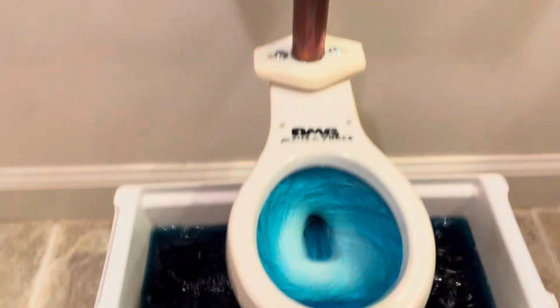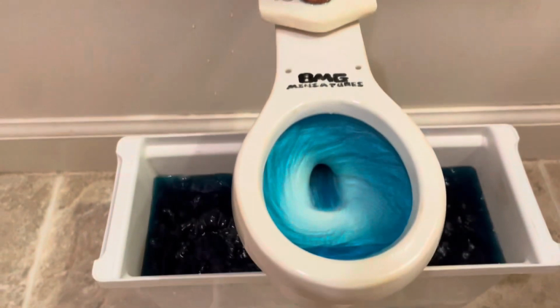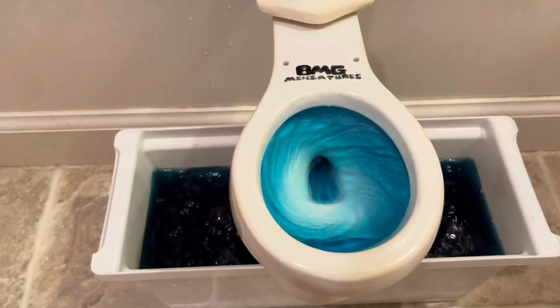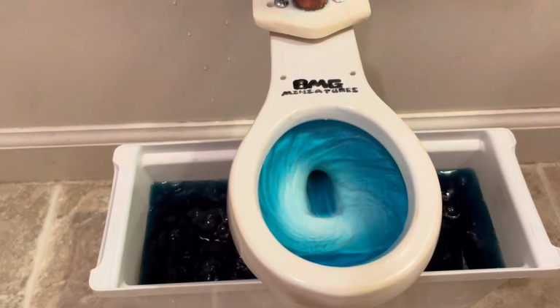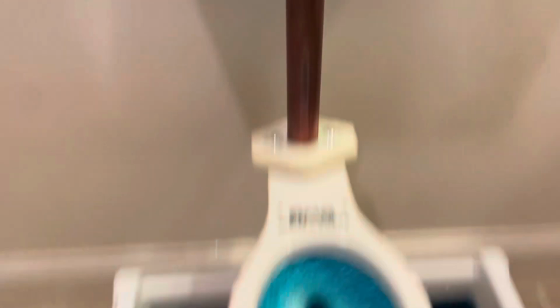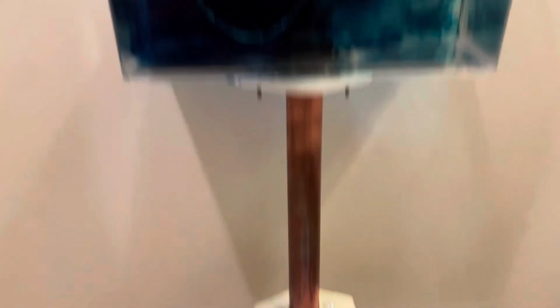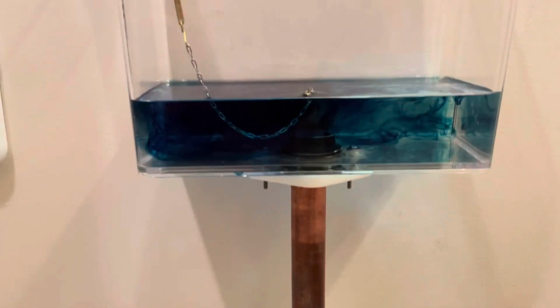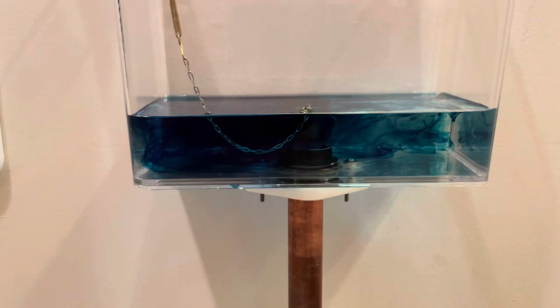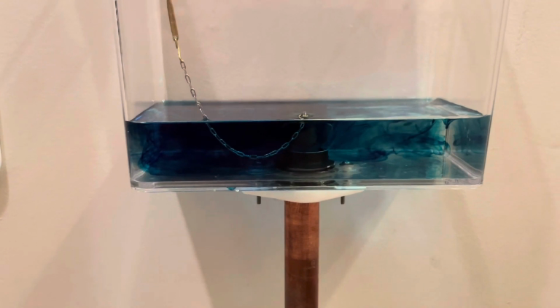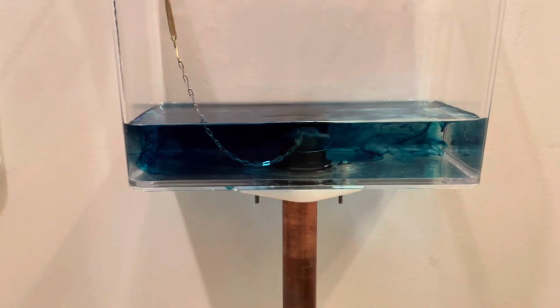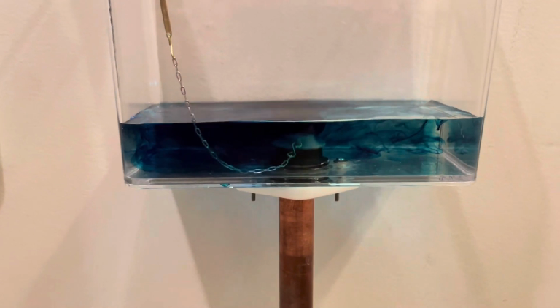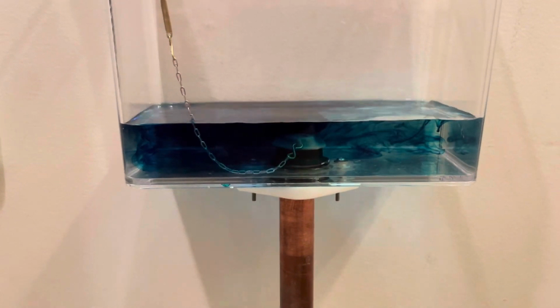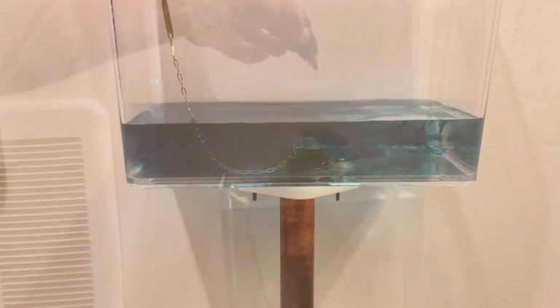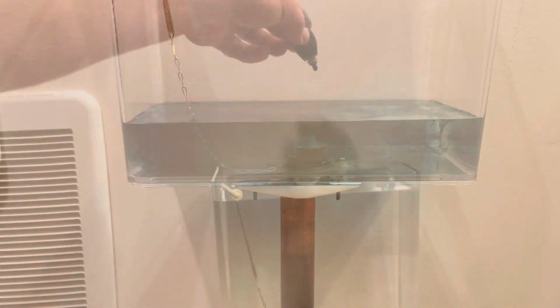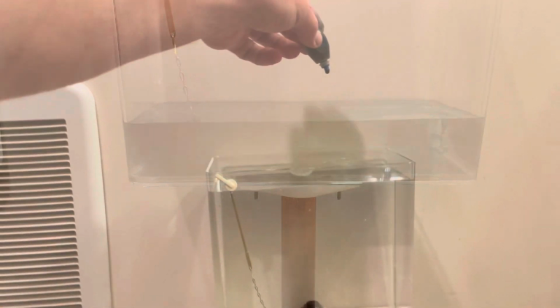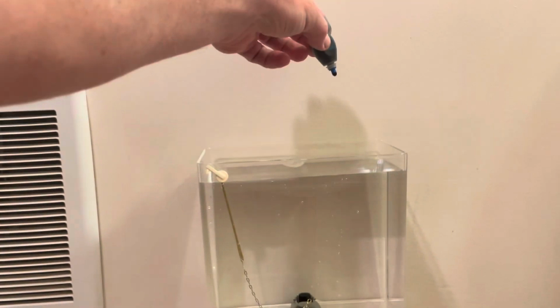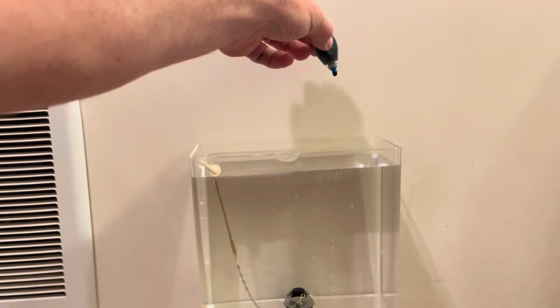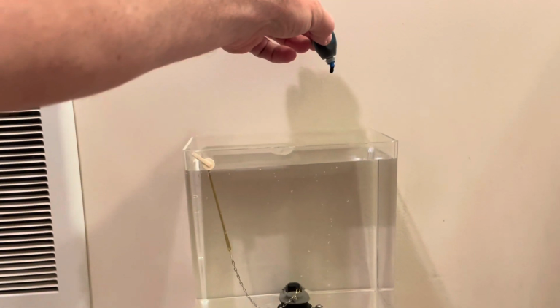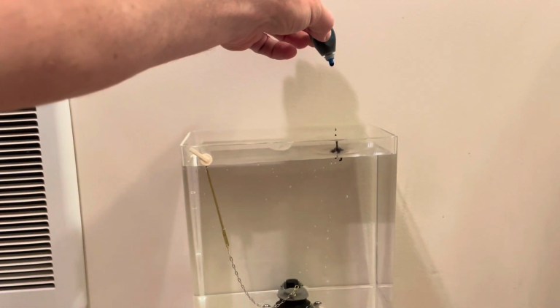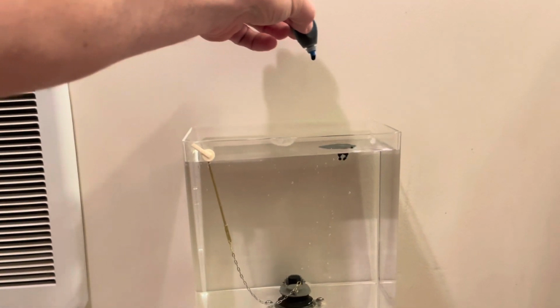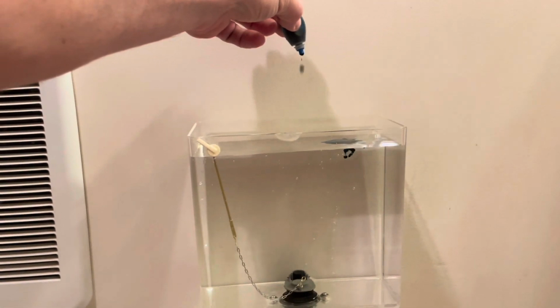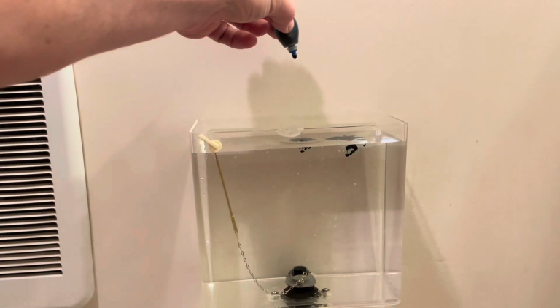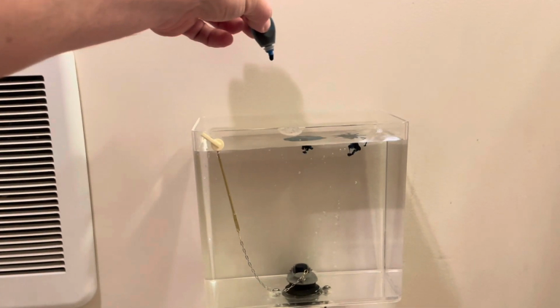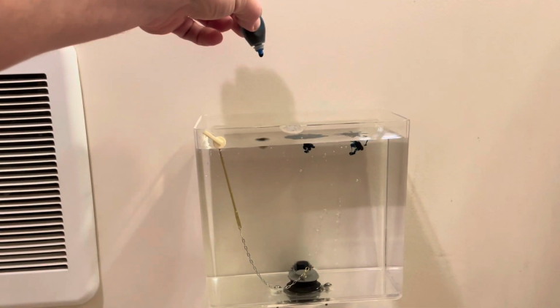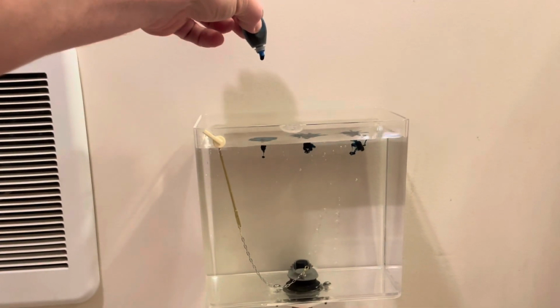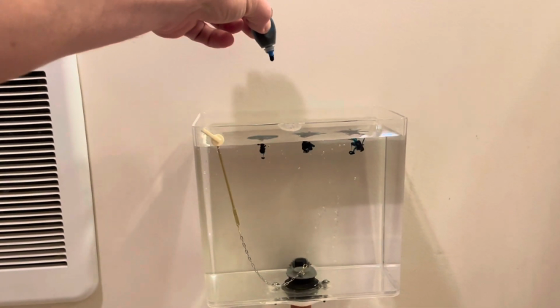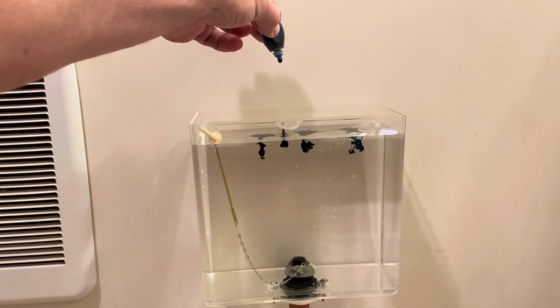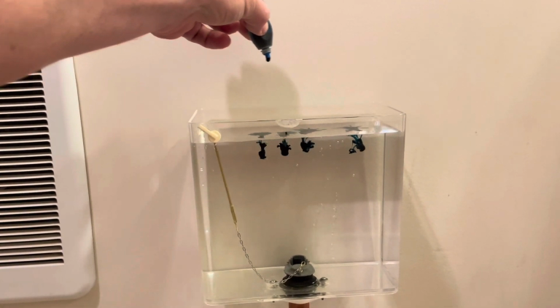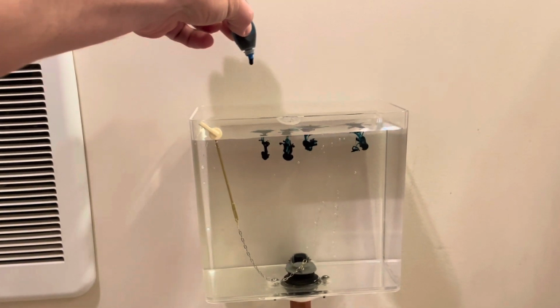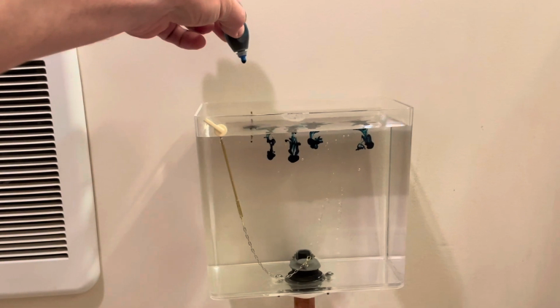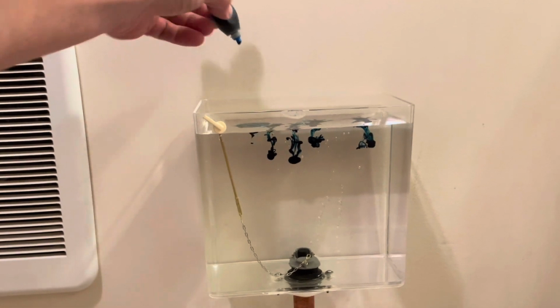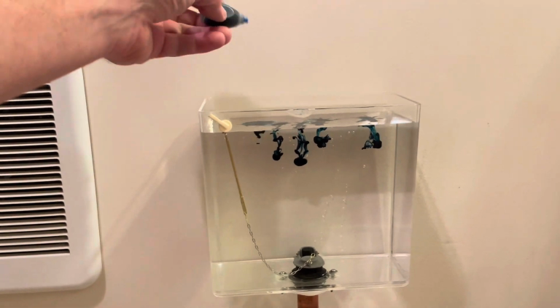From the side view like that, it sort of looks like a storm front coming in, like a tornado or a hurricane or something like that. I think that looks pretty neat.